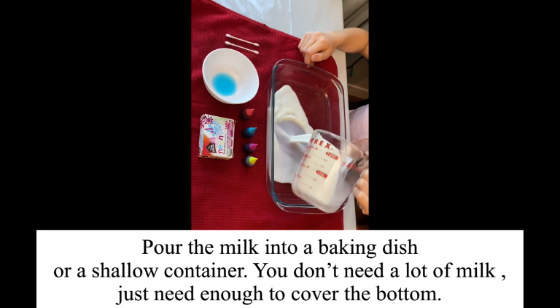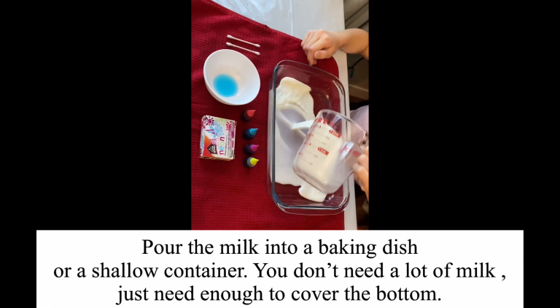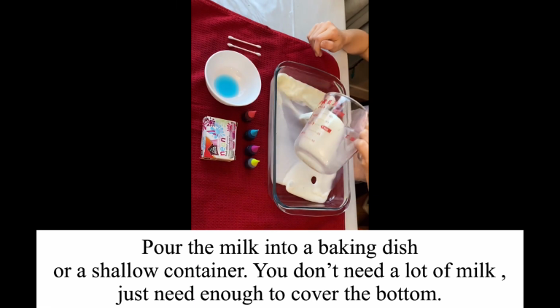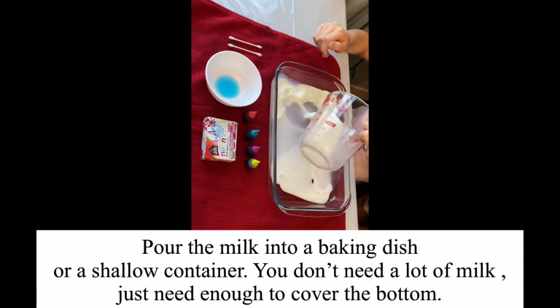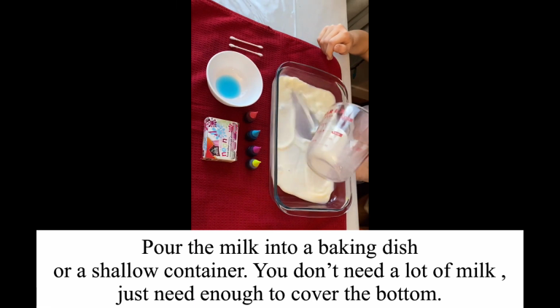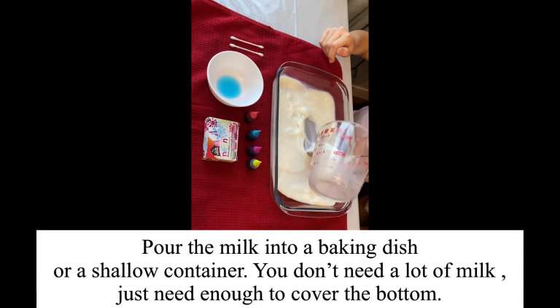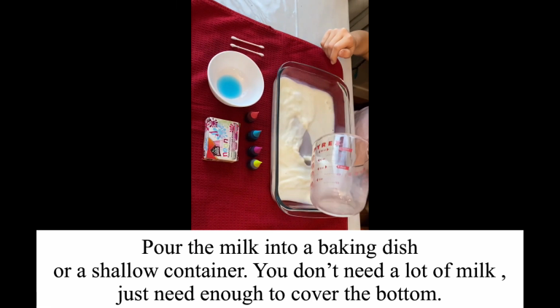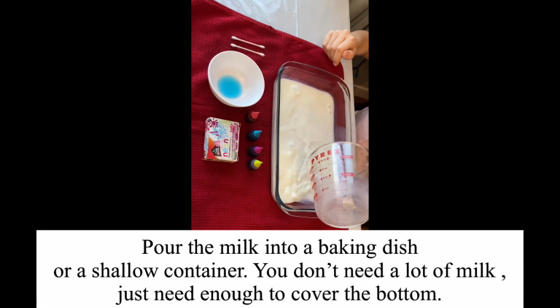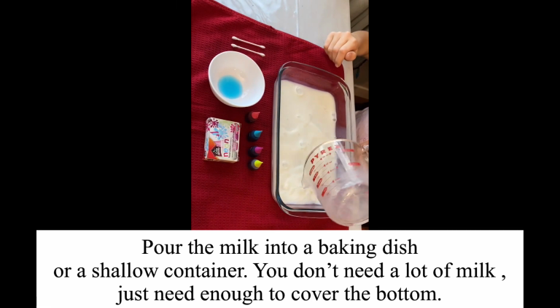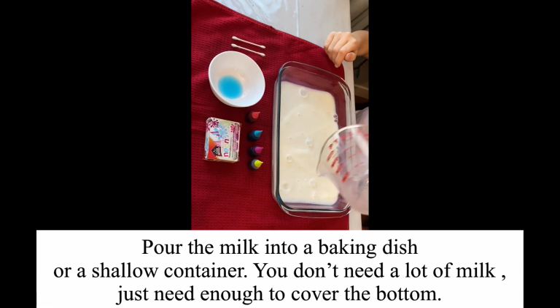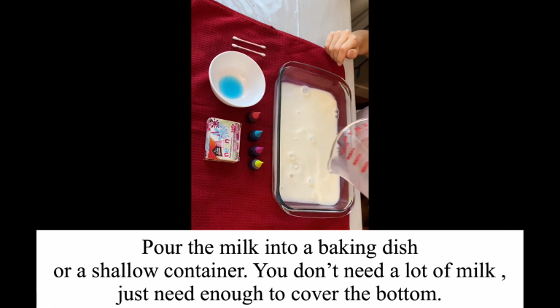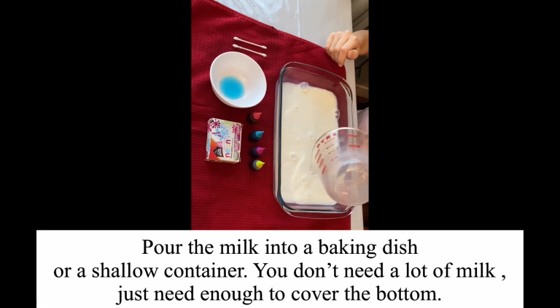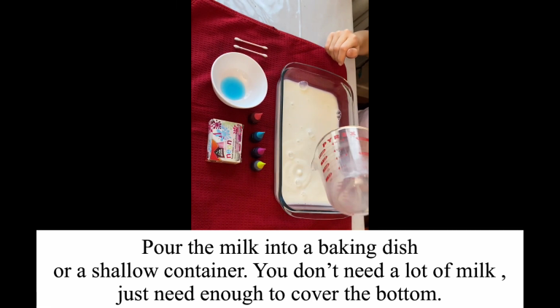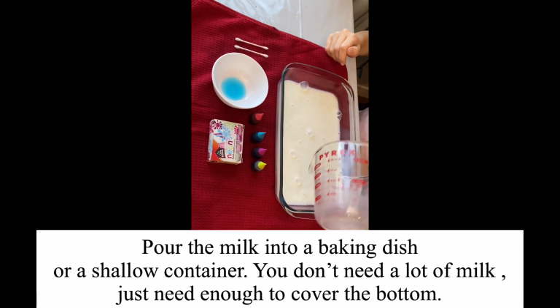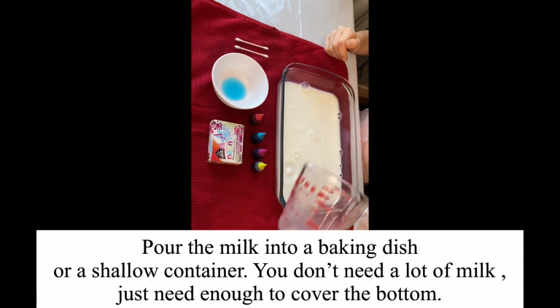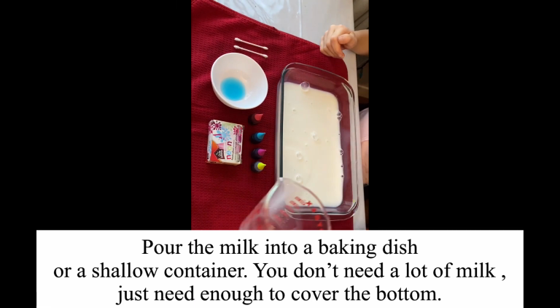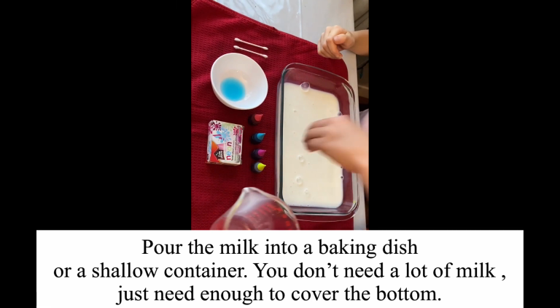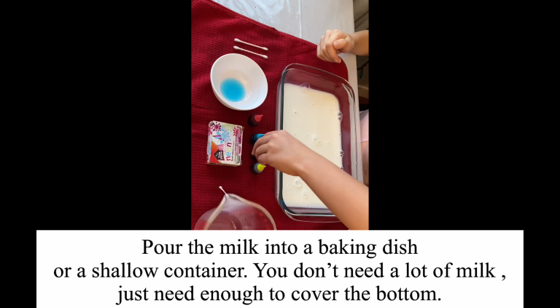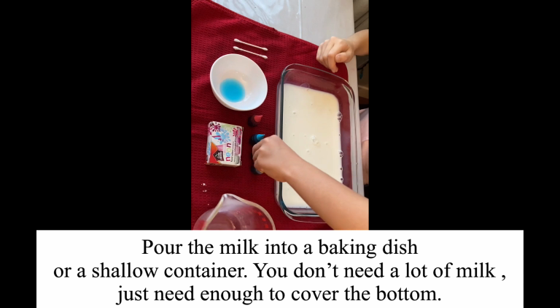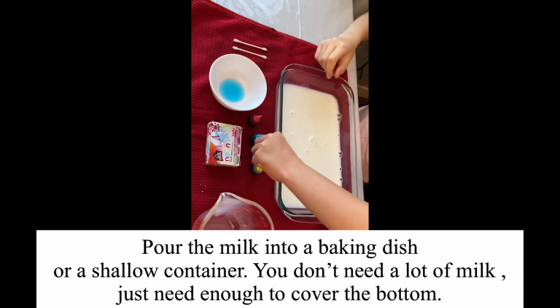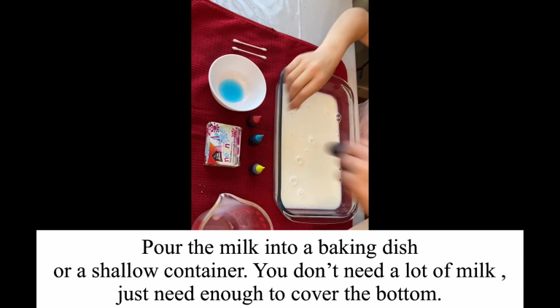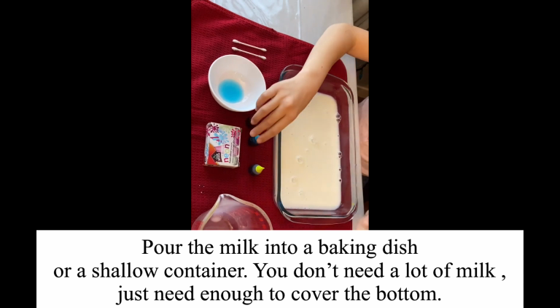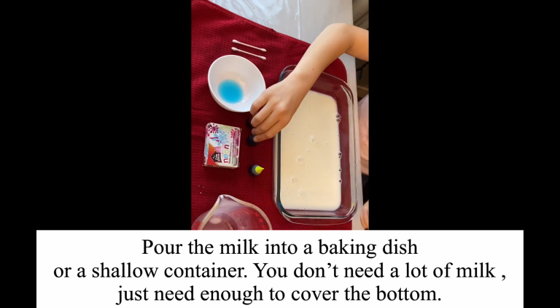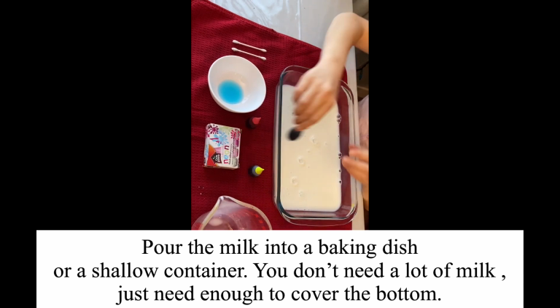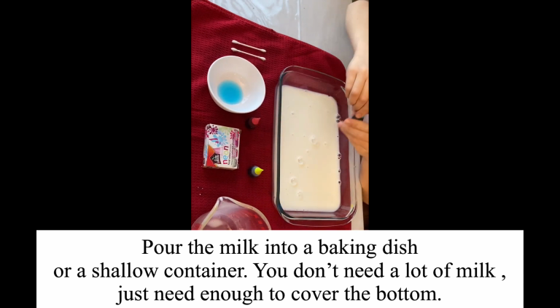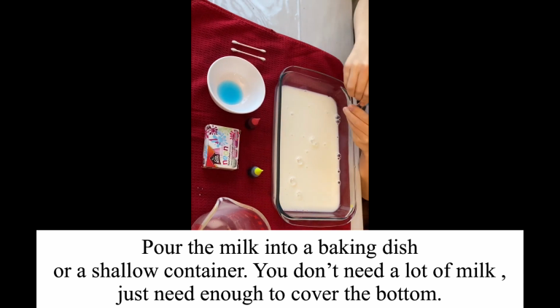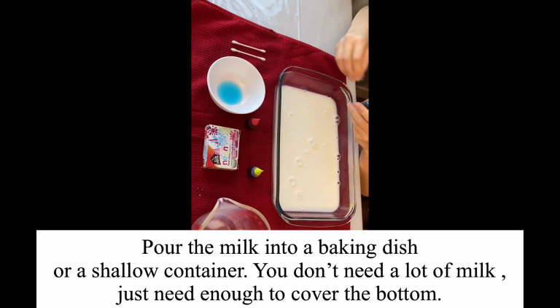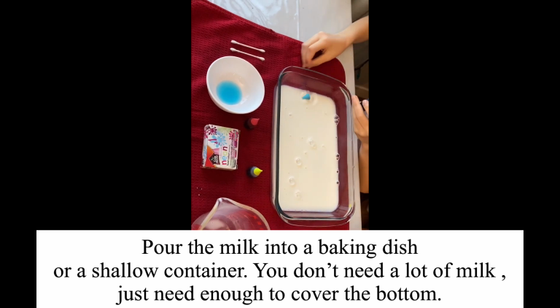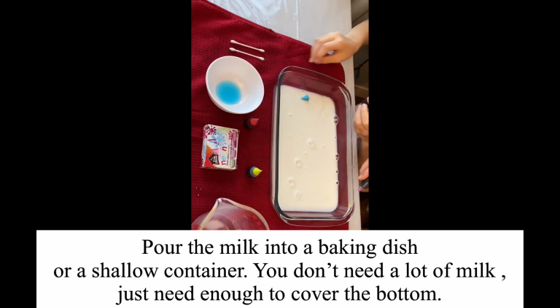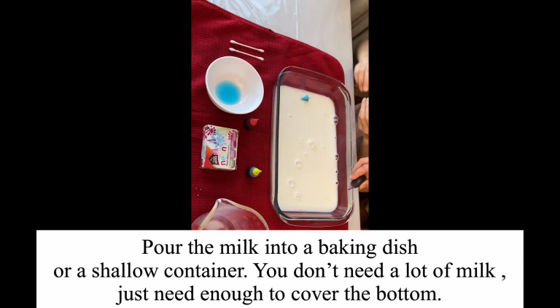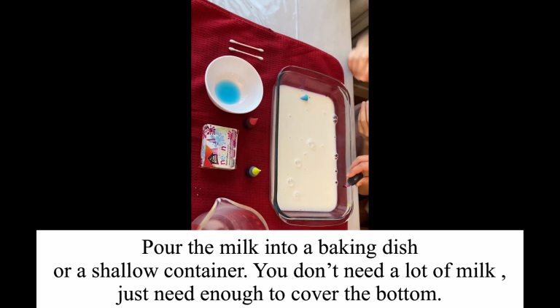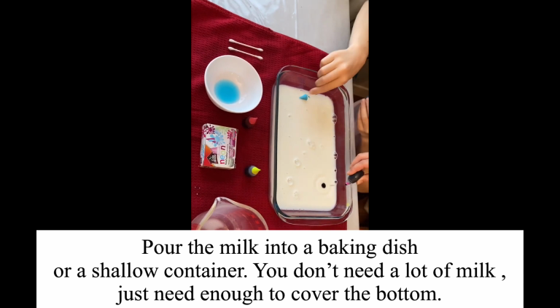Pour the milk into a baking dish or a shallow container. You don't need a lot of milk, just enough to cover the bottom.